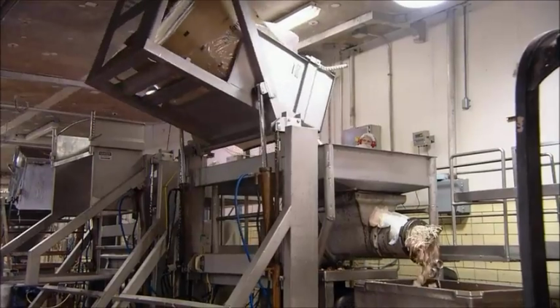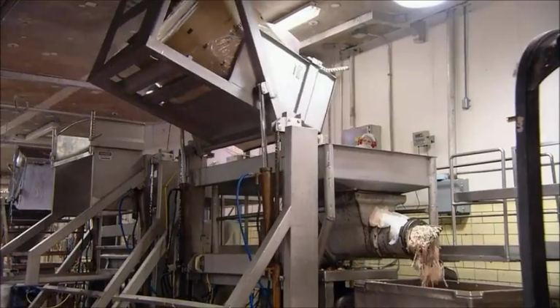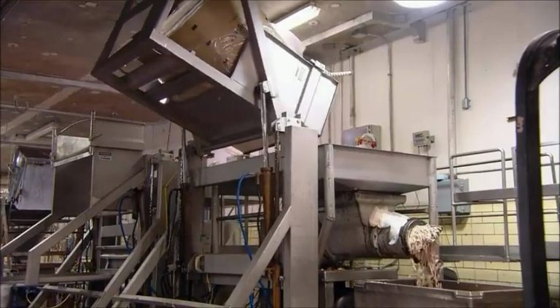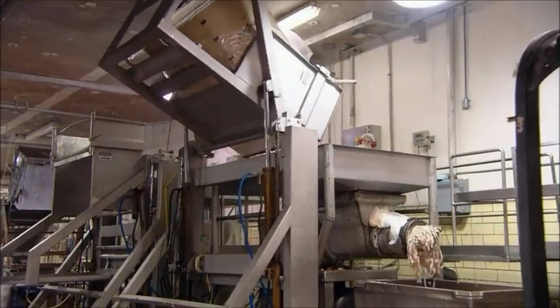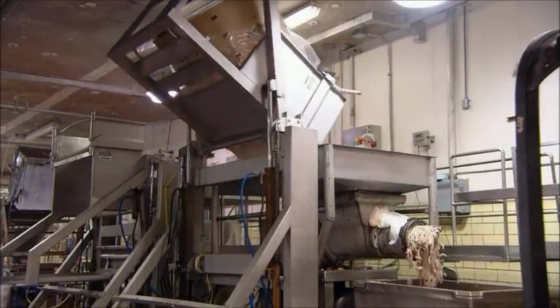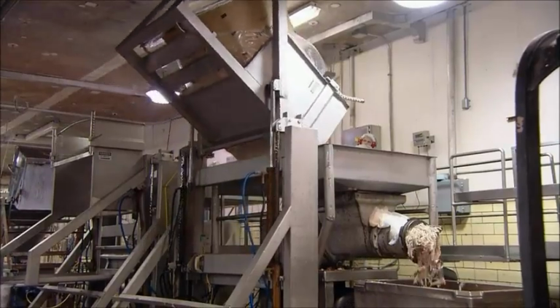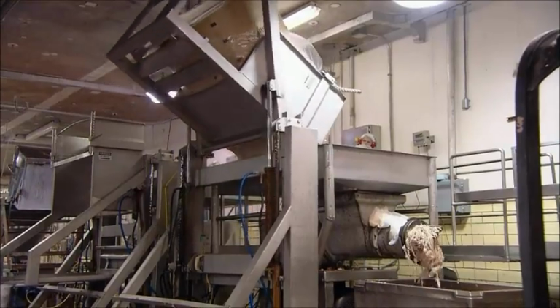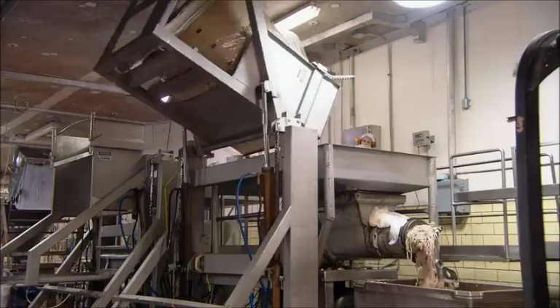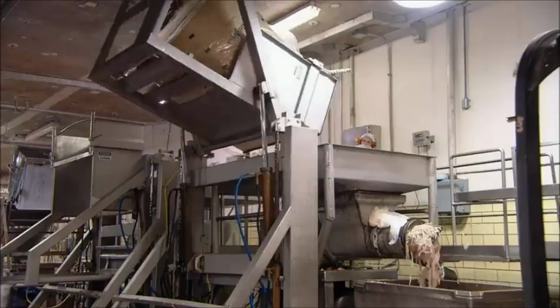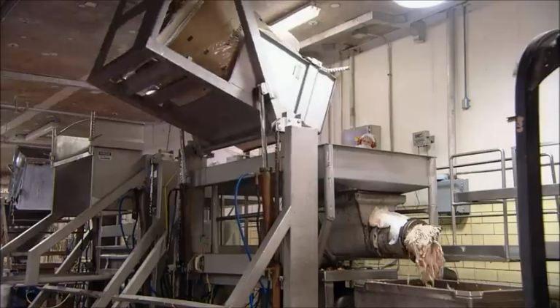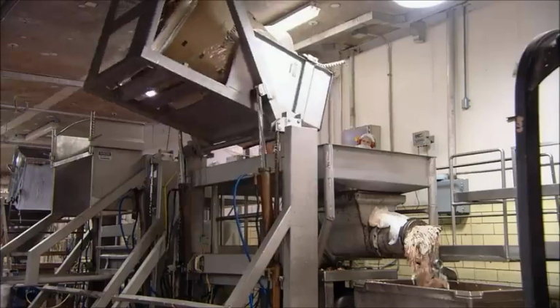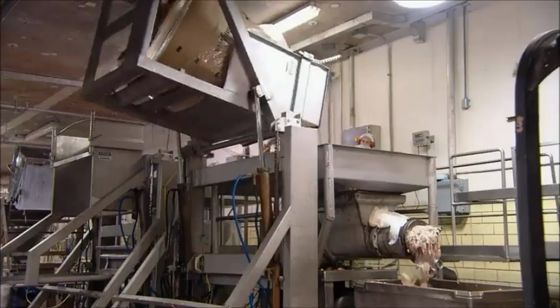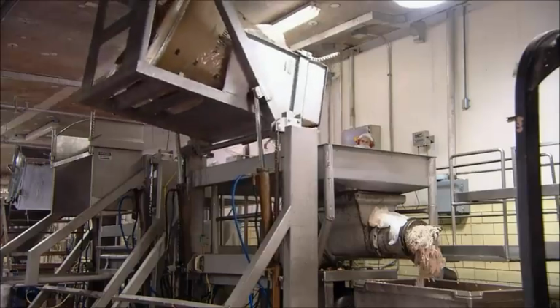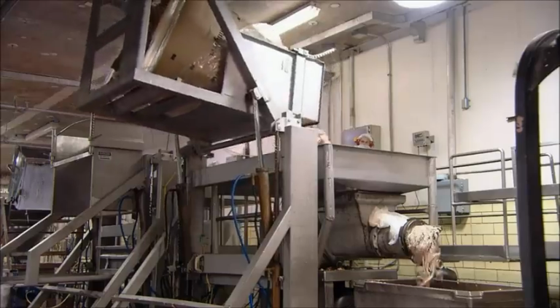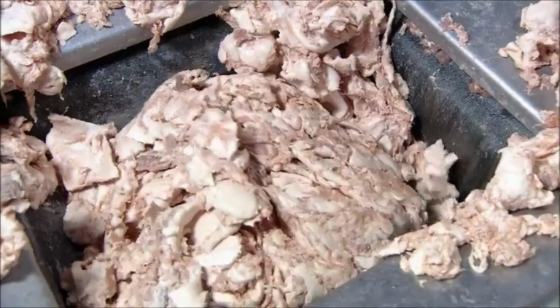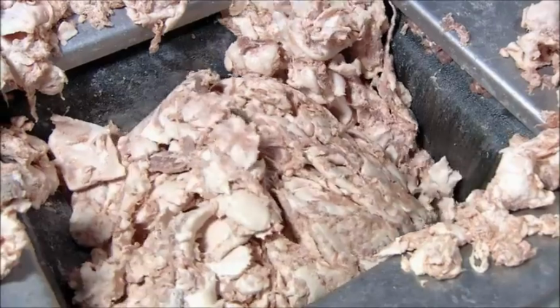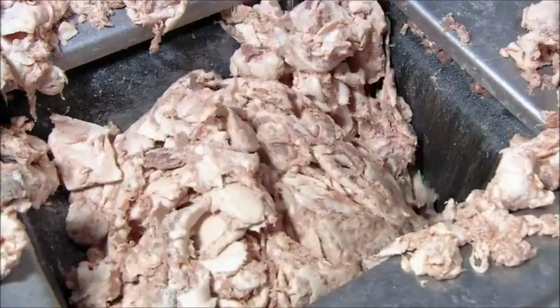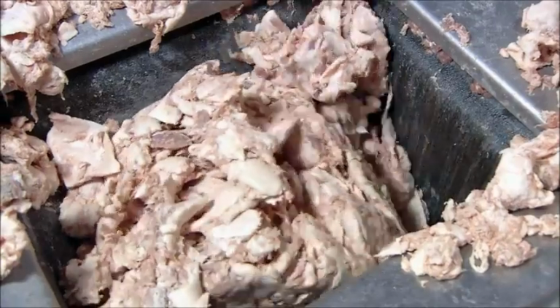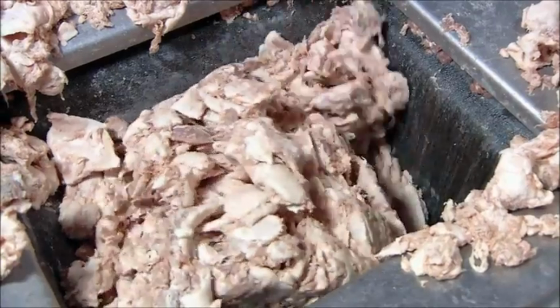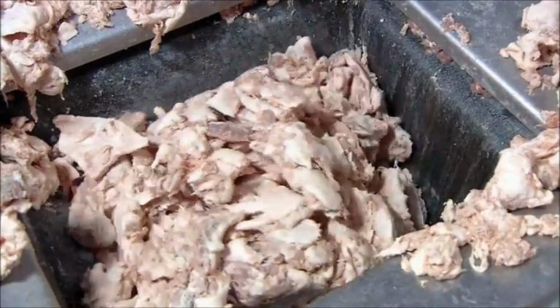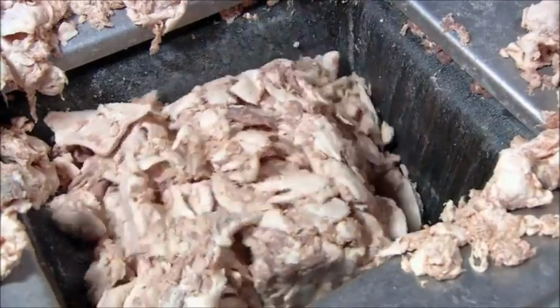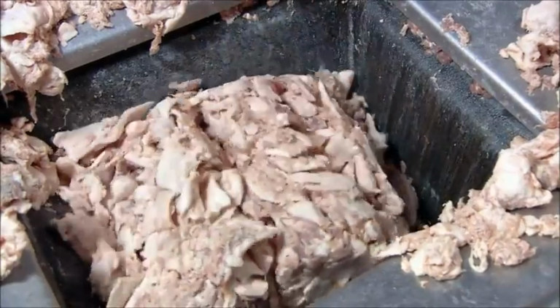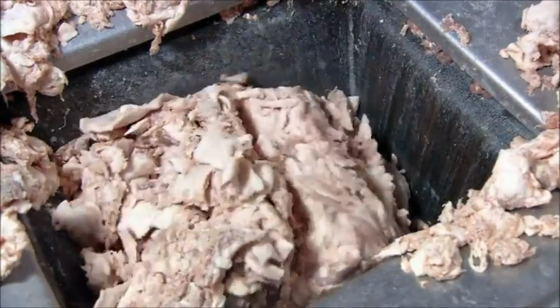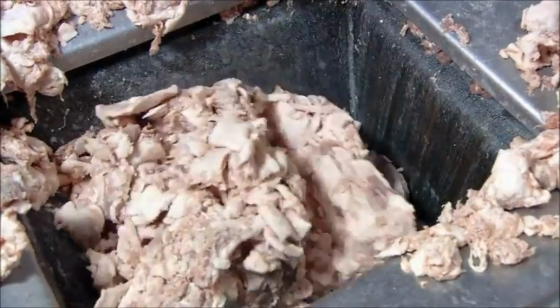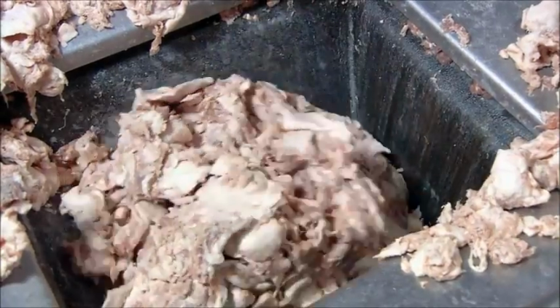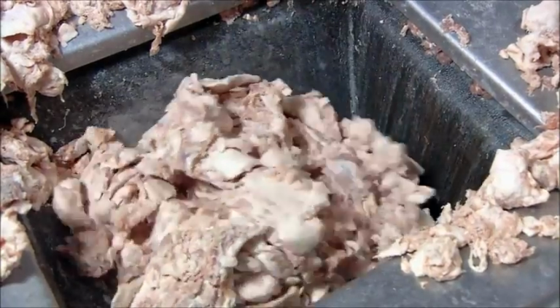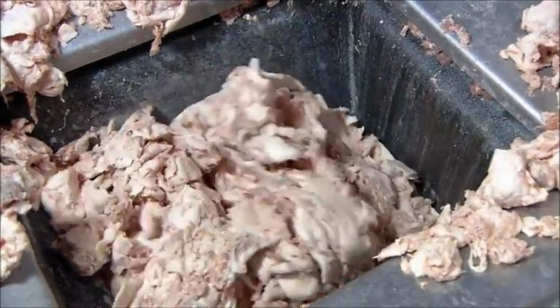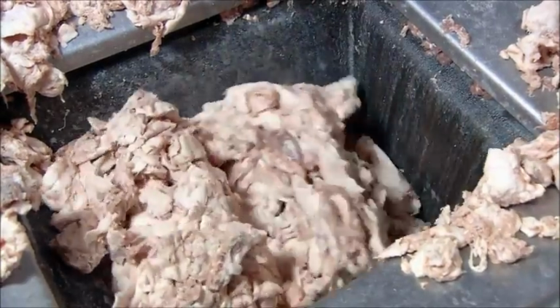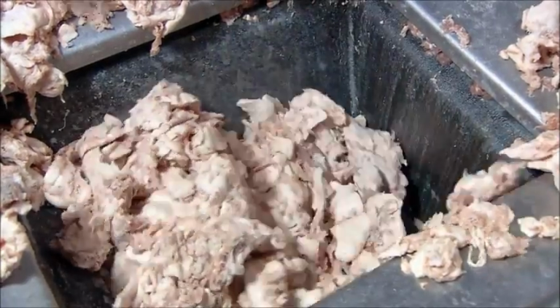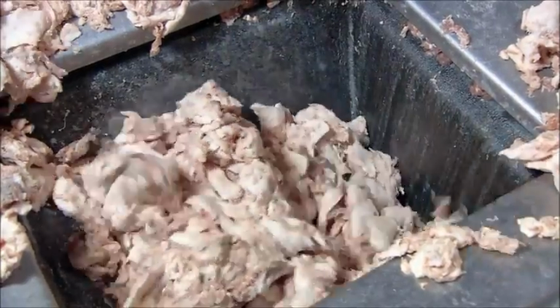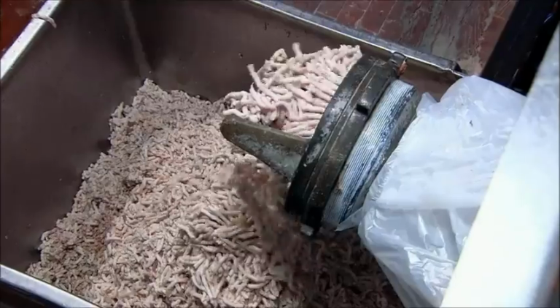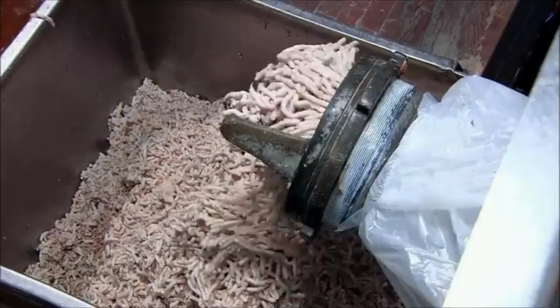The trimmings are ground the same way butchers chop up hamburger meat, by pushing the cuts through grated metal plates.